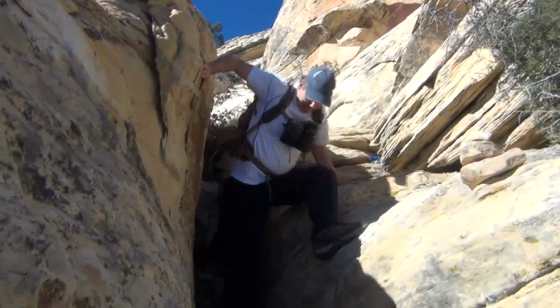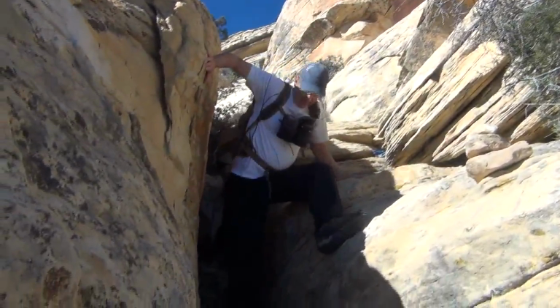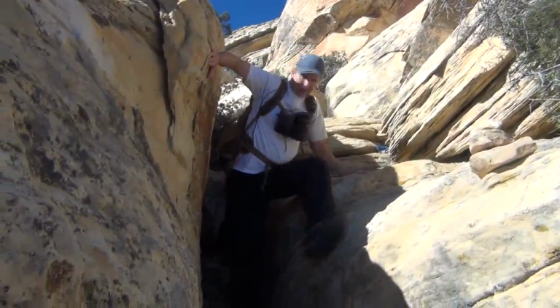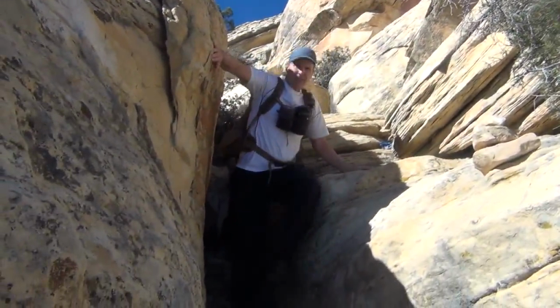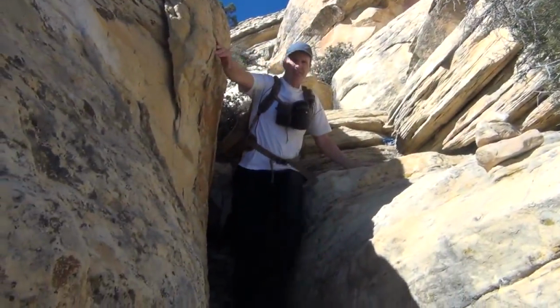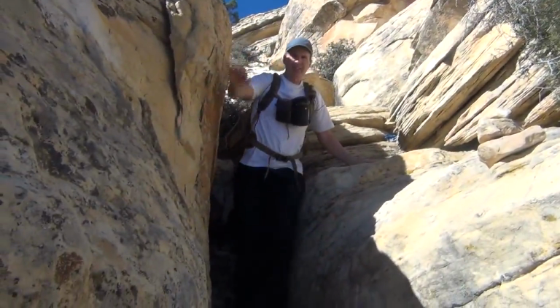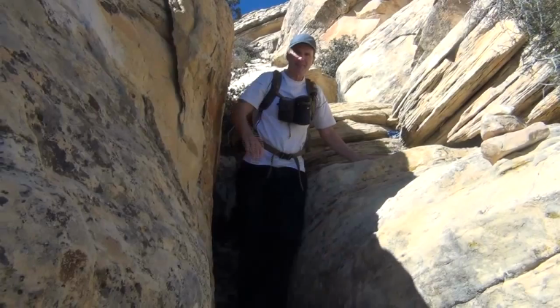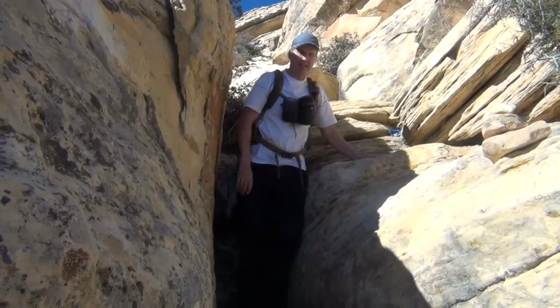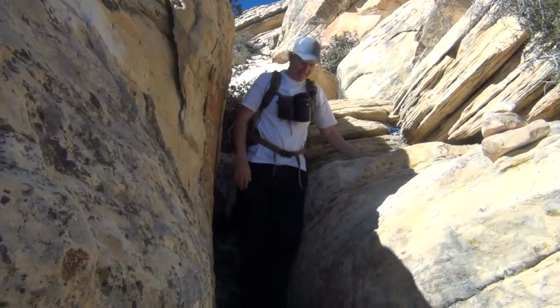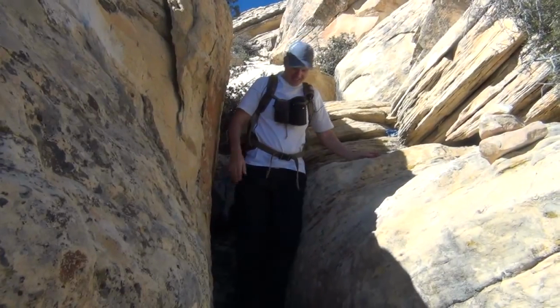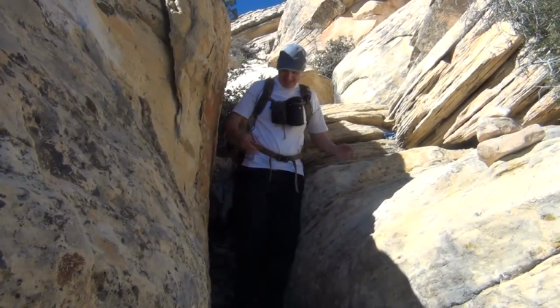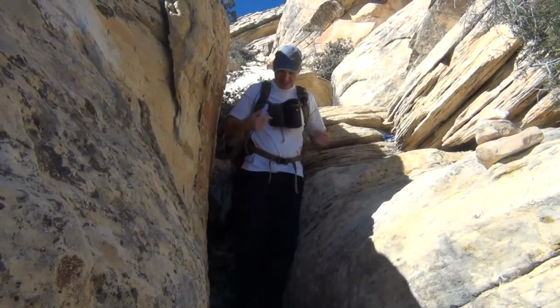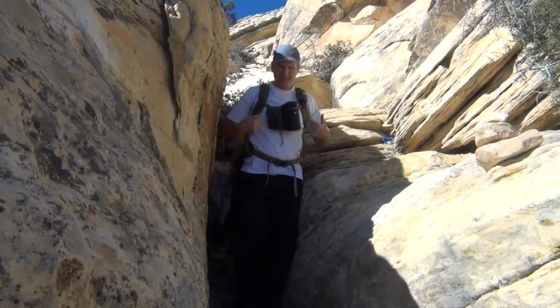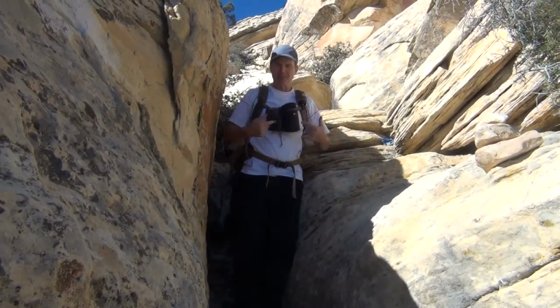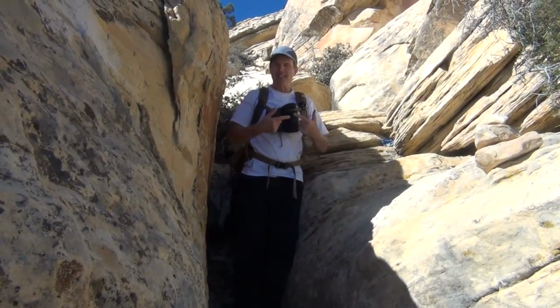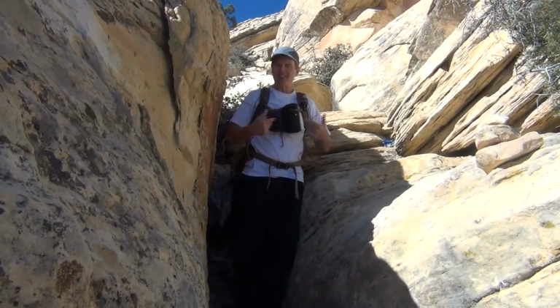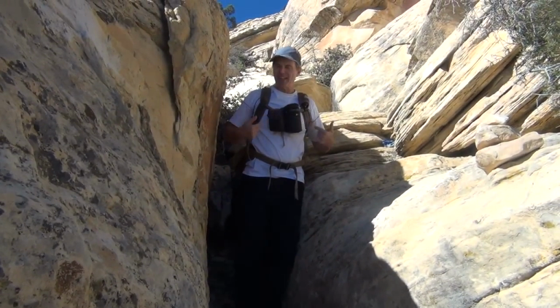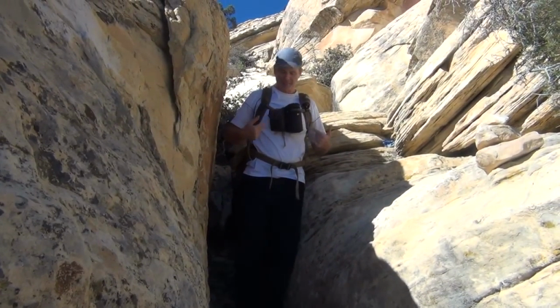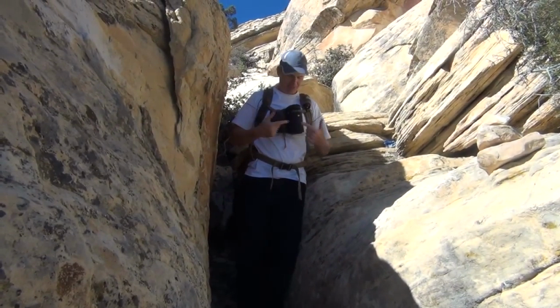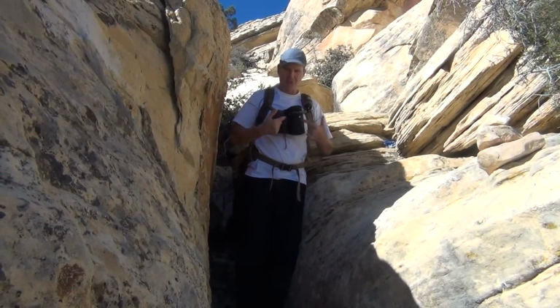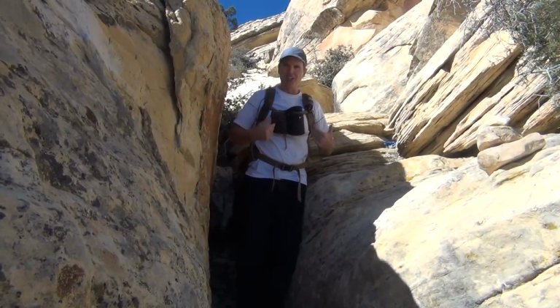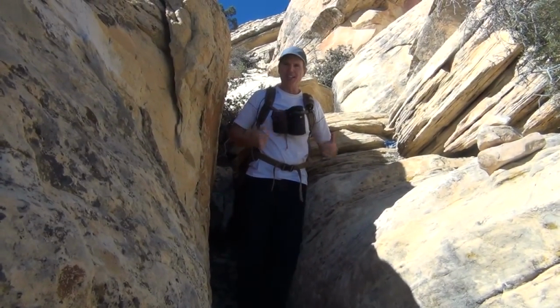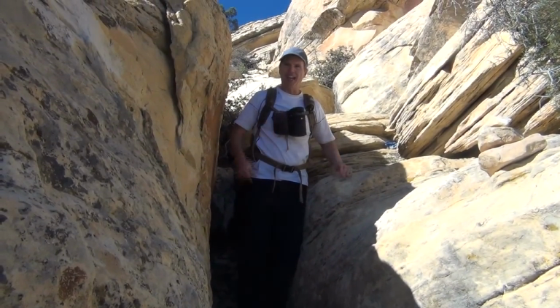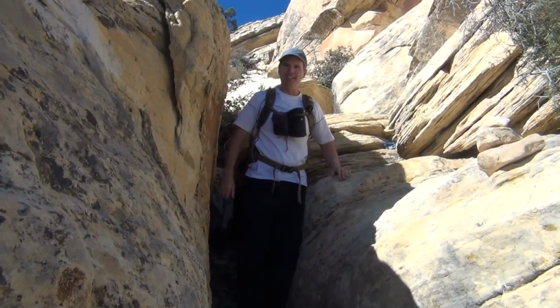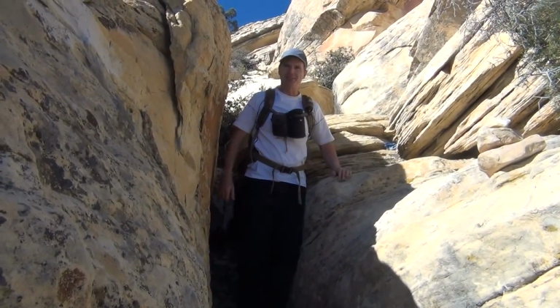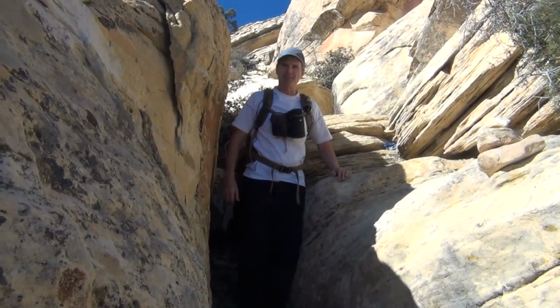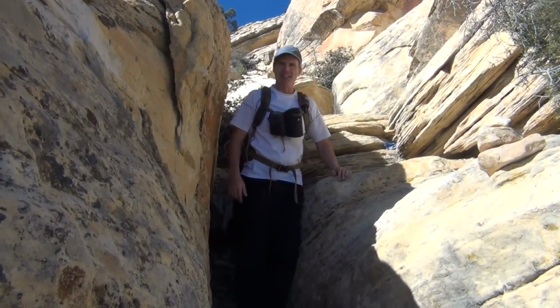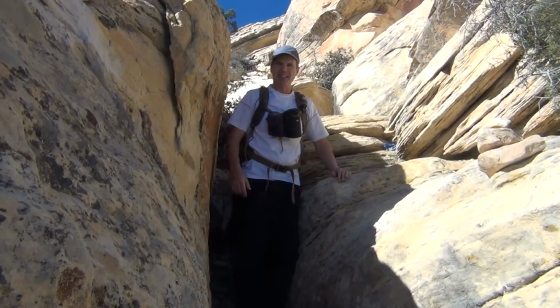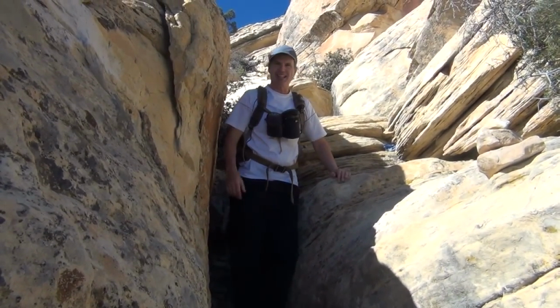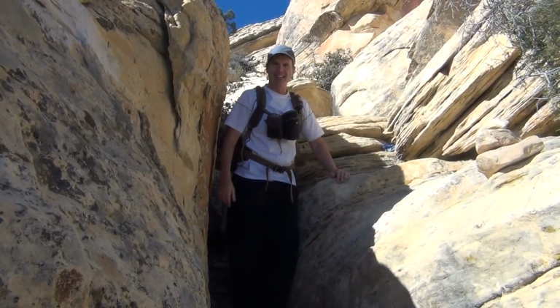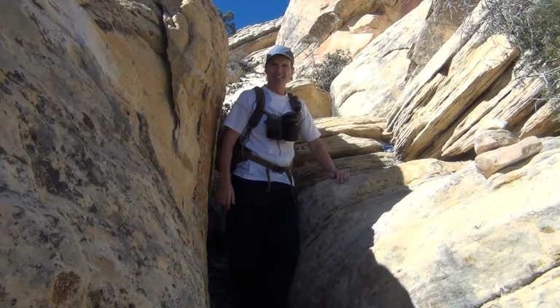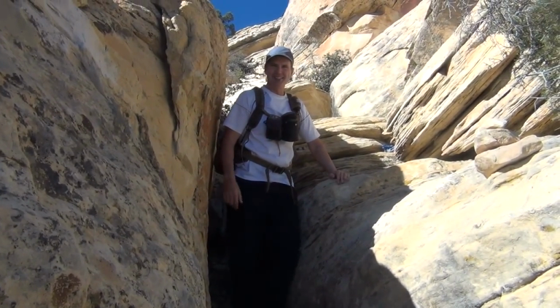And one other tip: don't have so damn much junk hanging from you like I do.